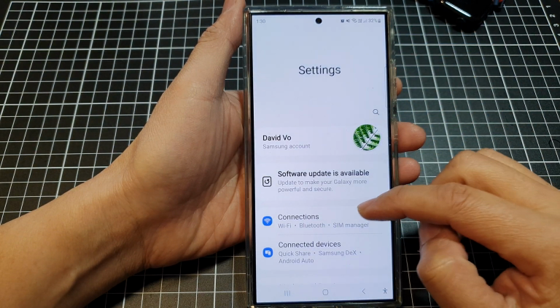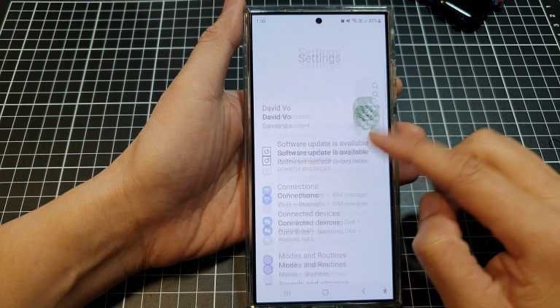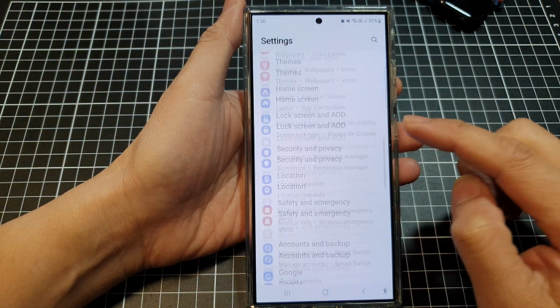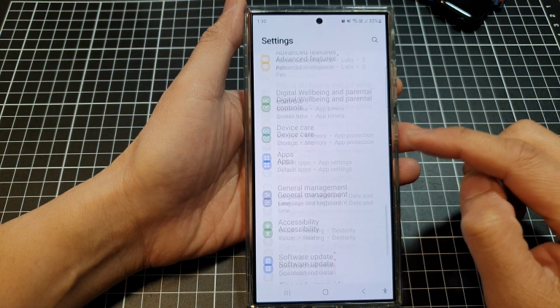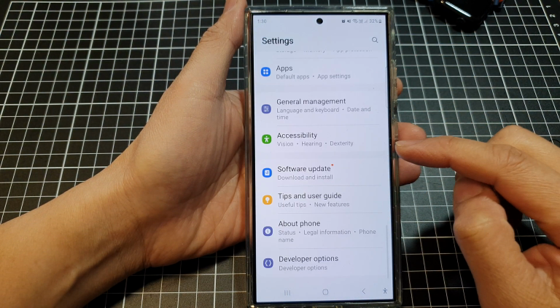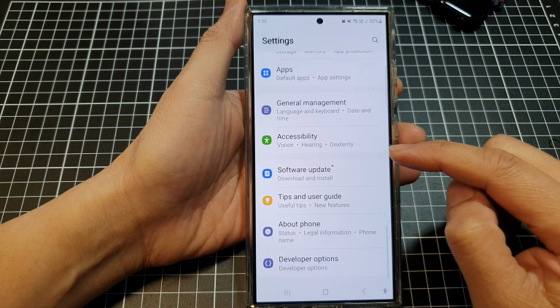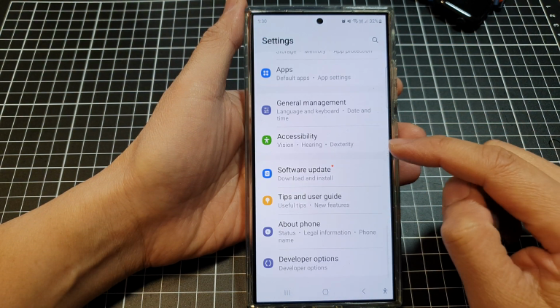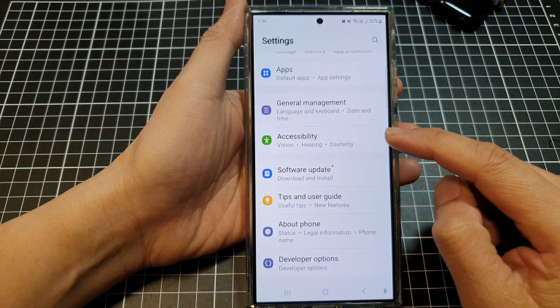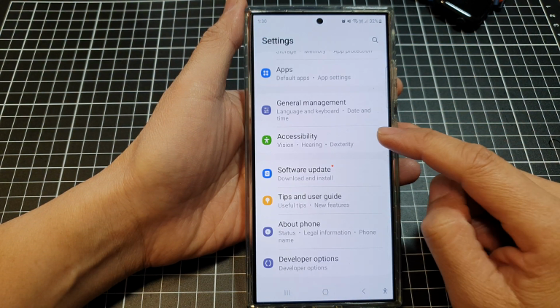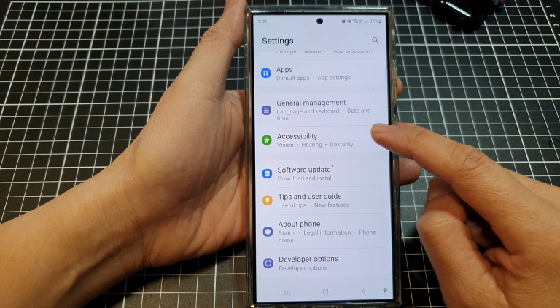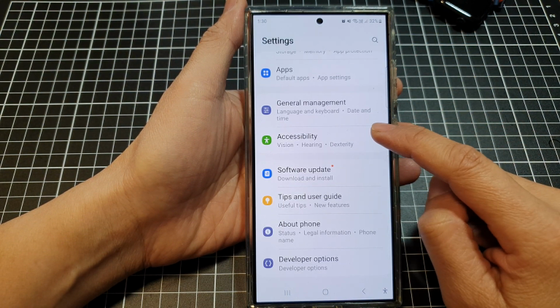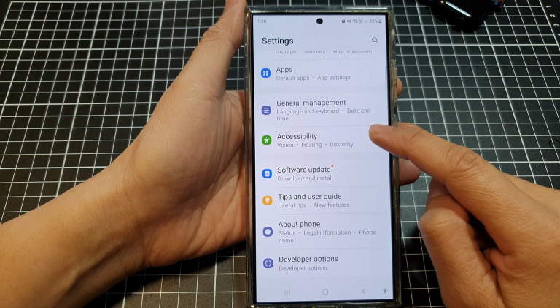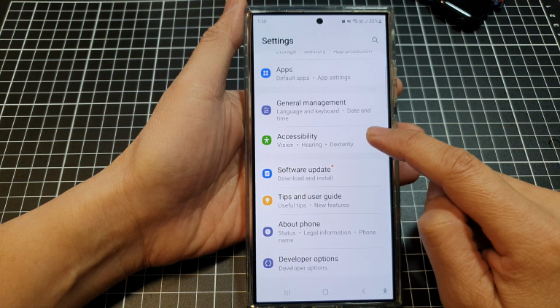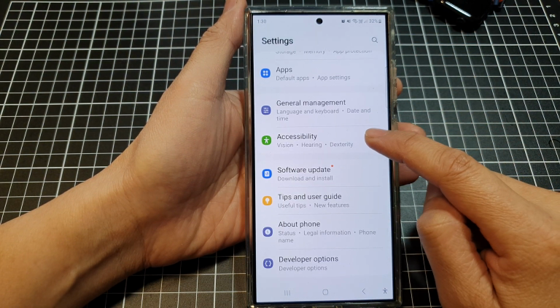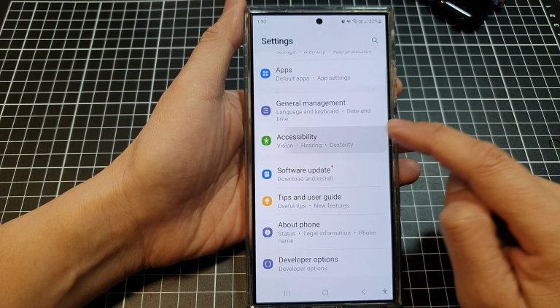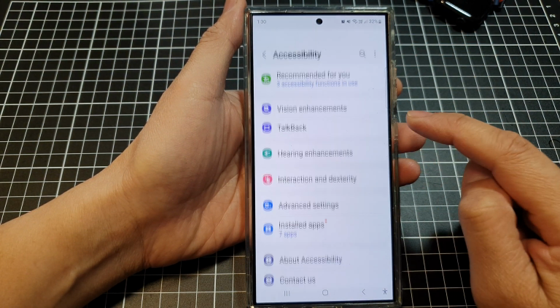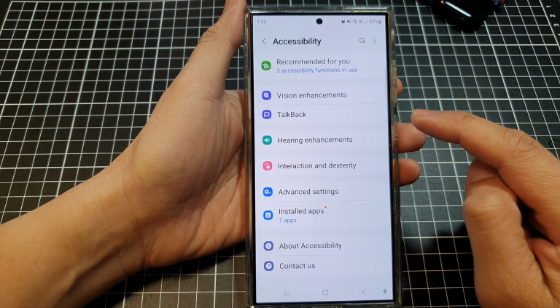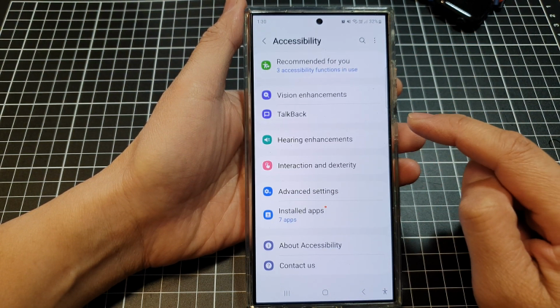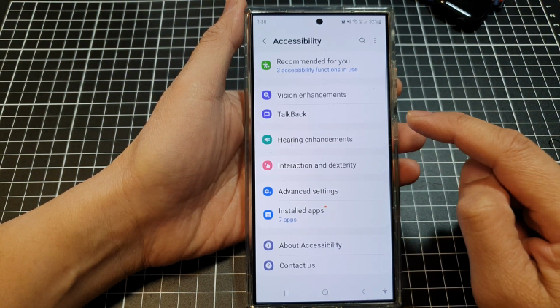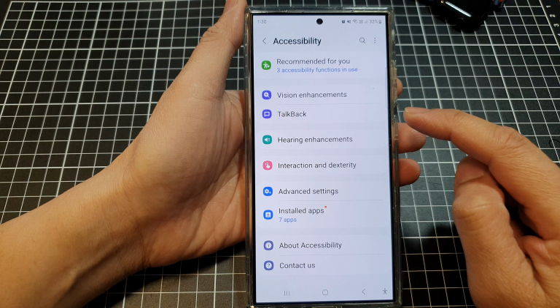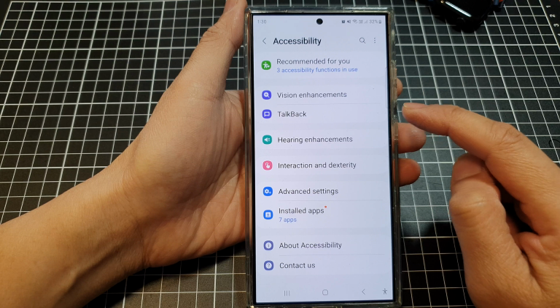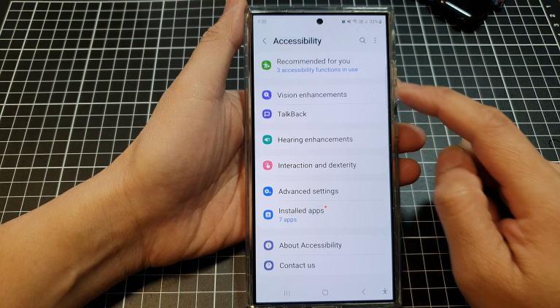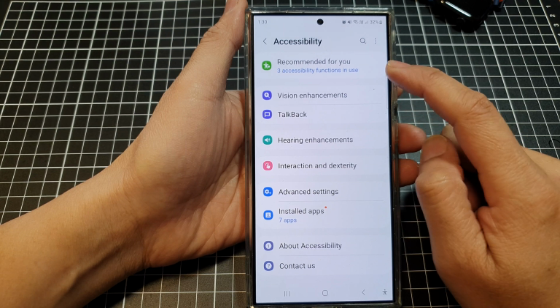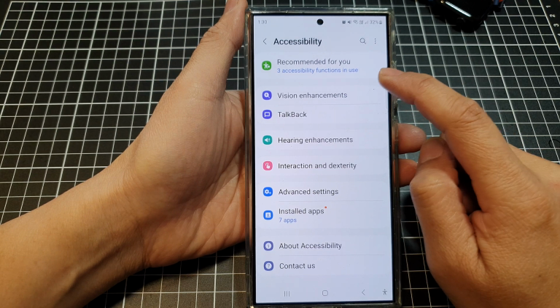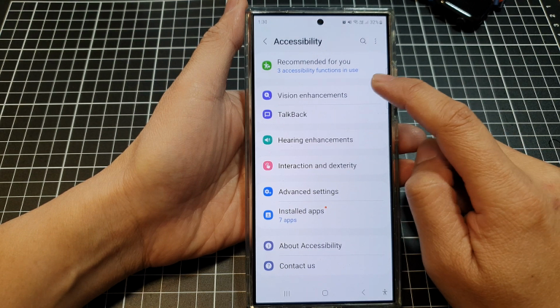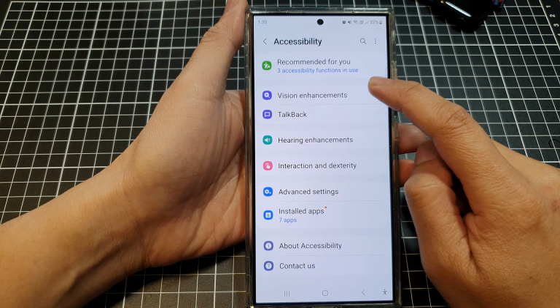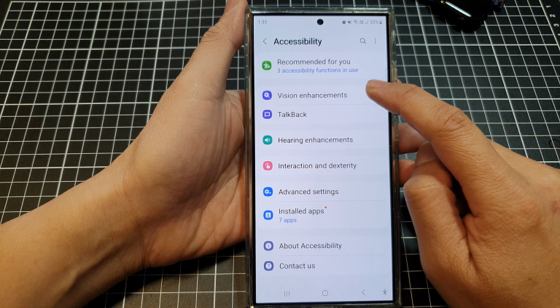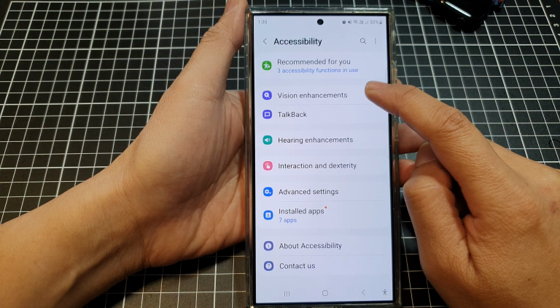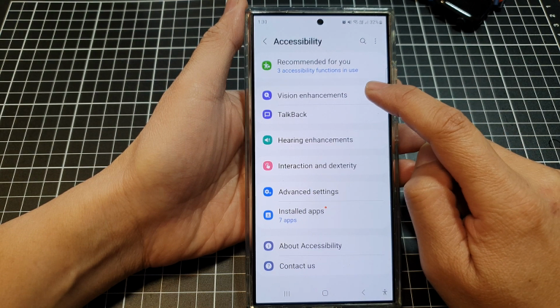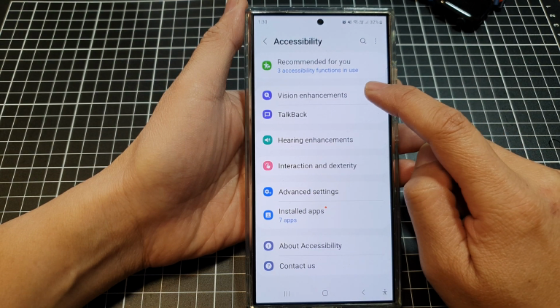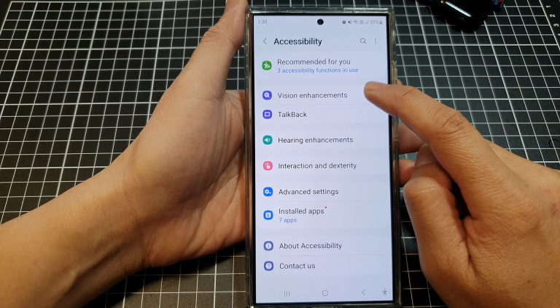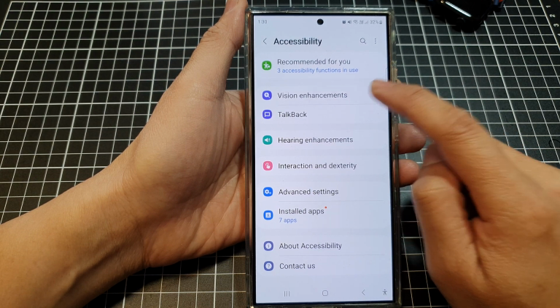Next, scroll down, then tap on Accessibility and then tap on Vision Enhancements.